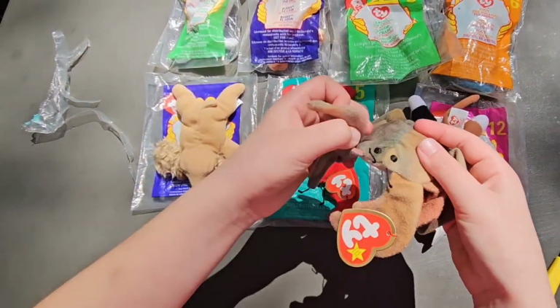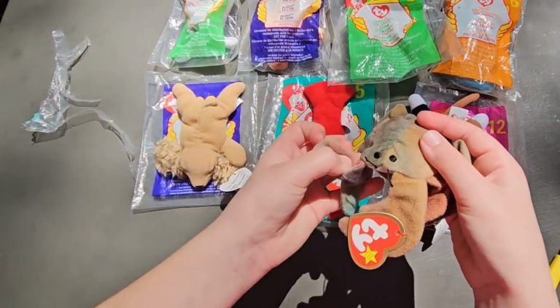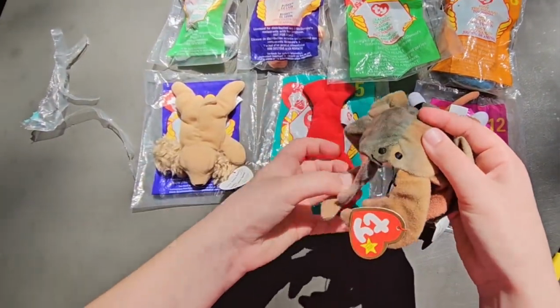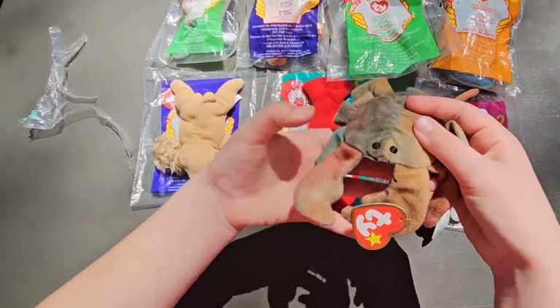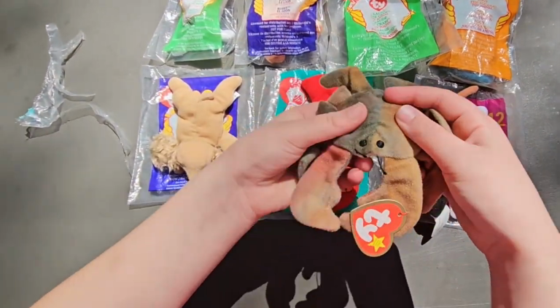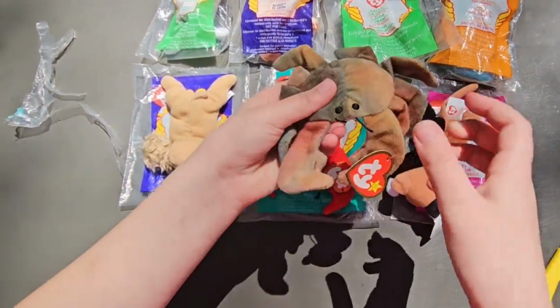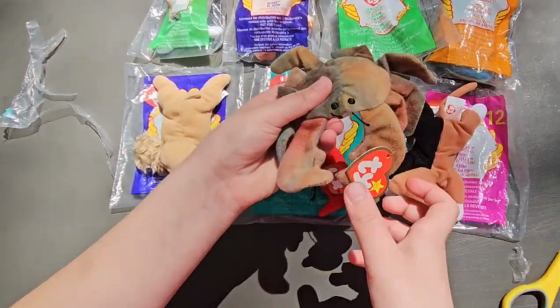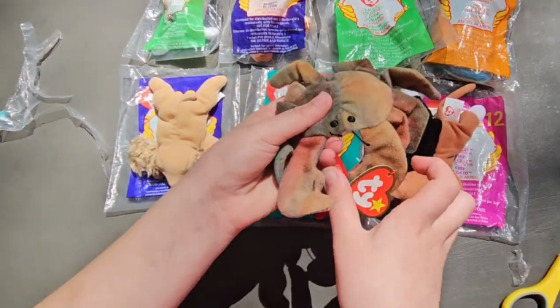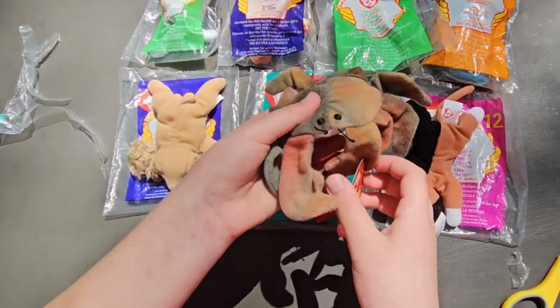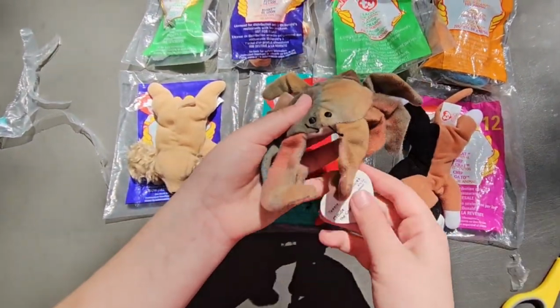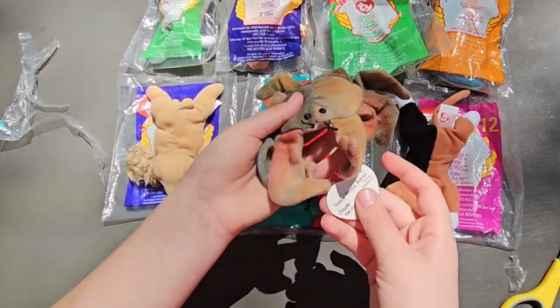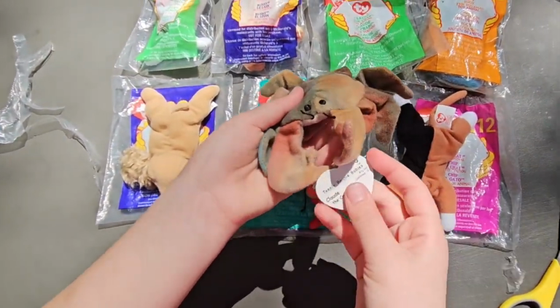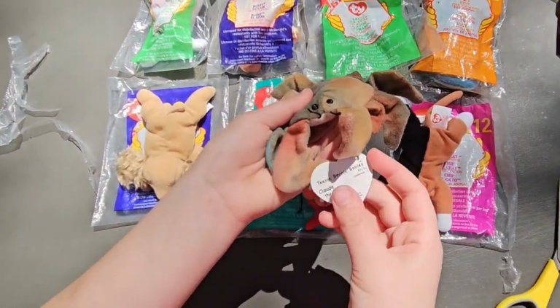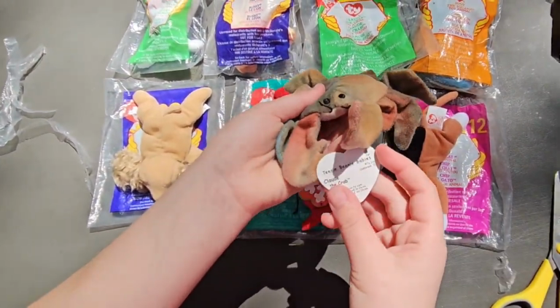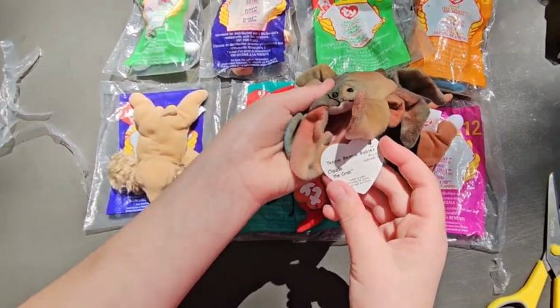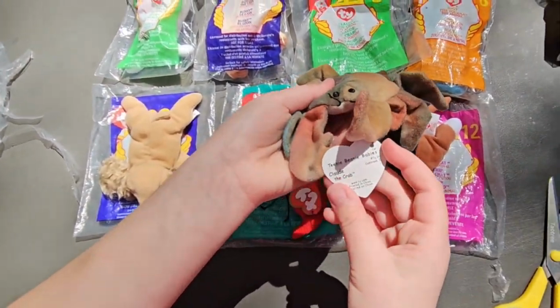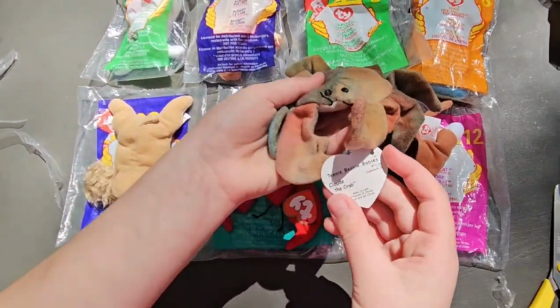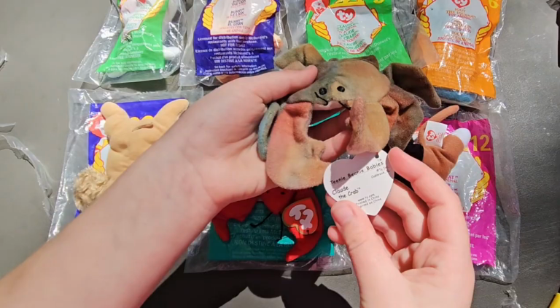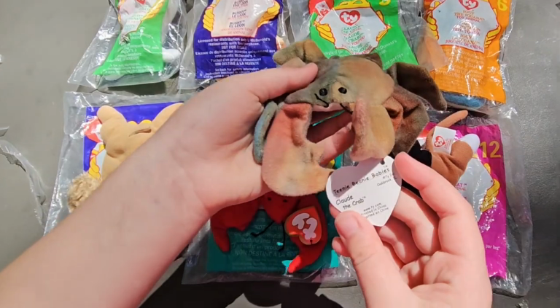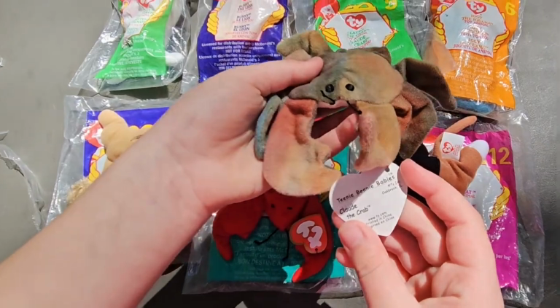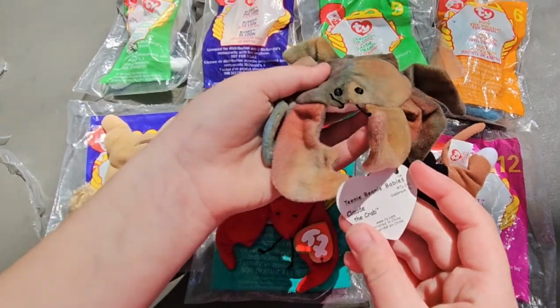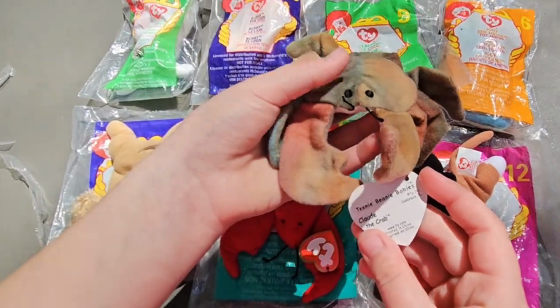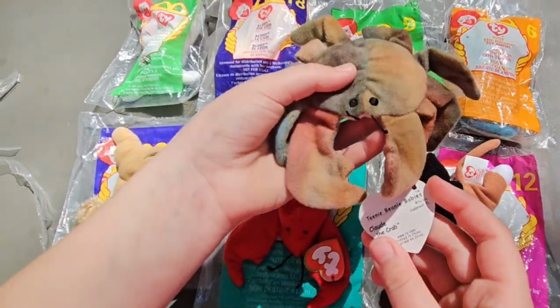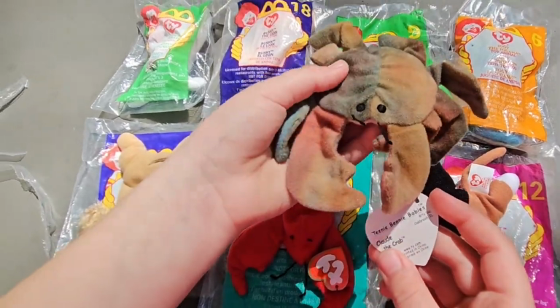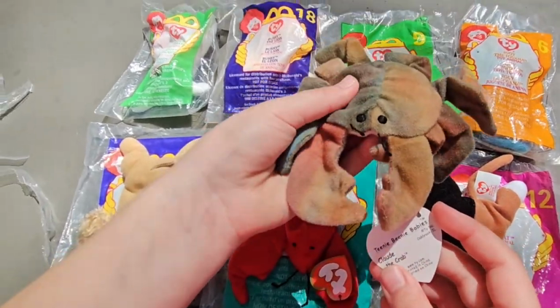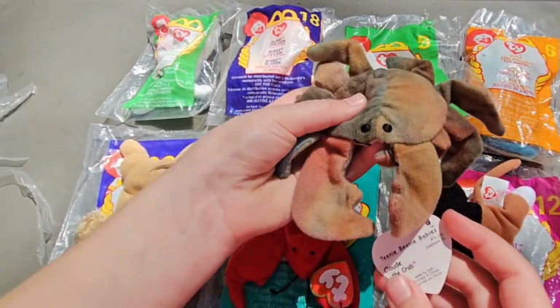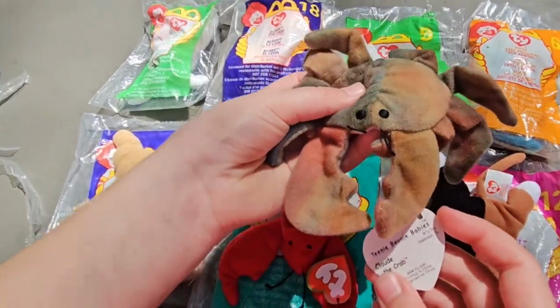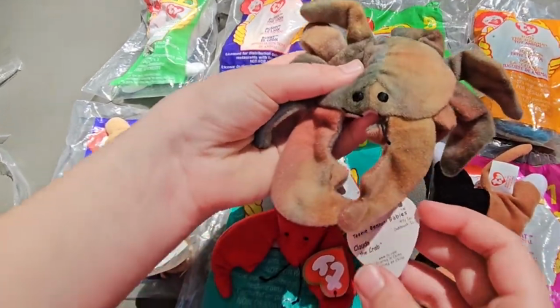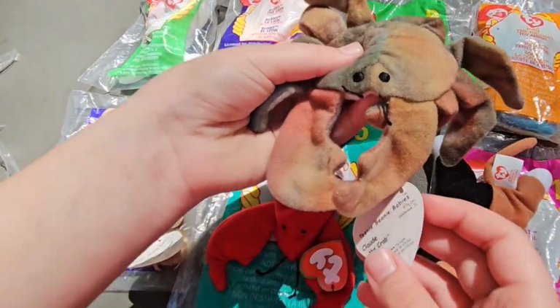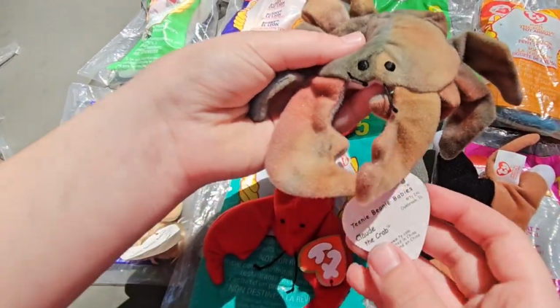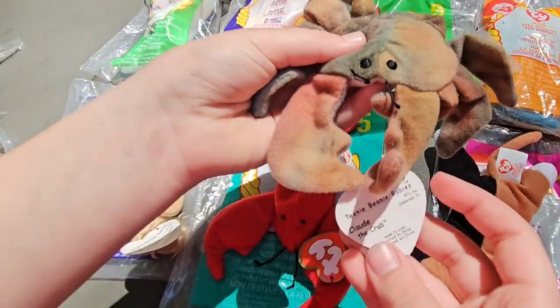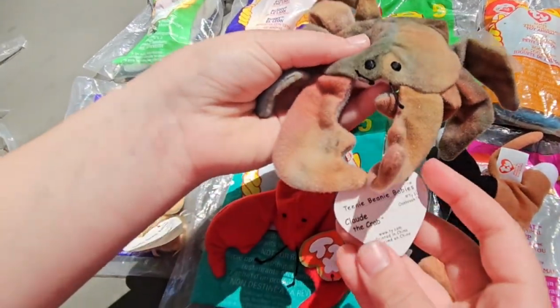So this one's like a little crab, and it's Claws the Crab.